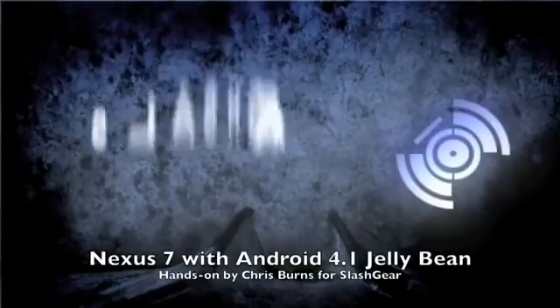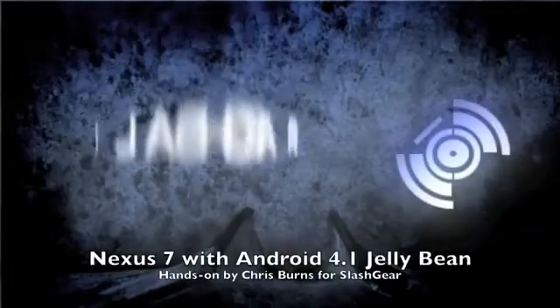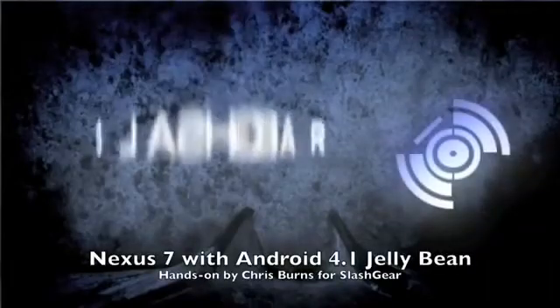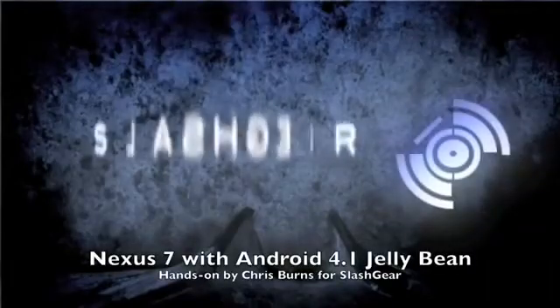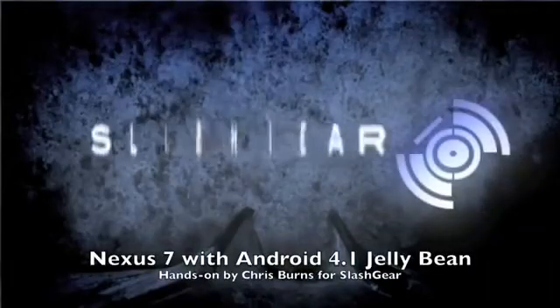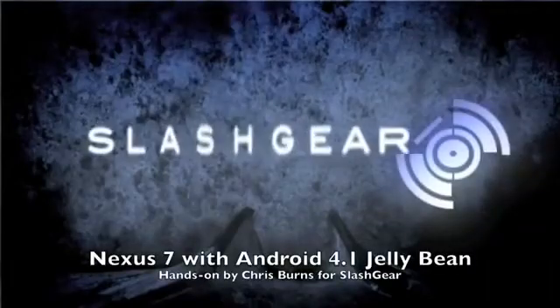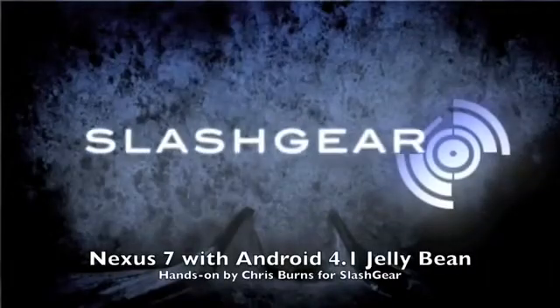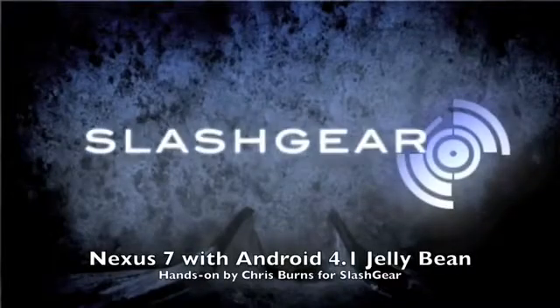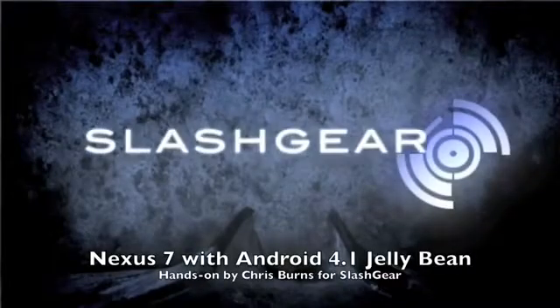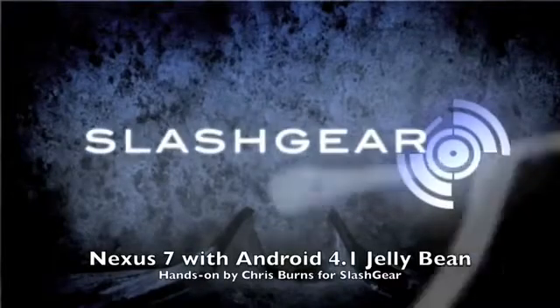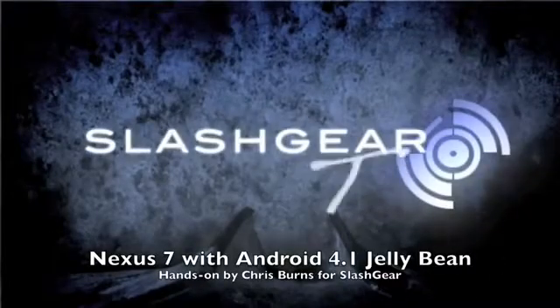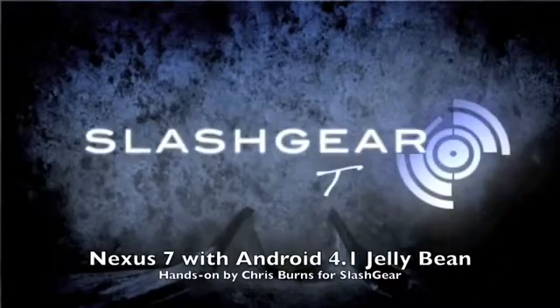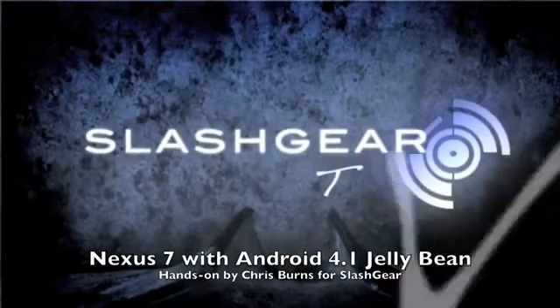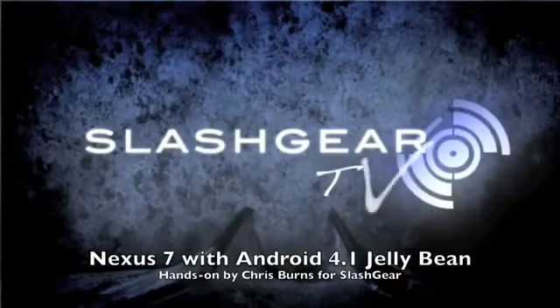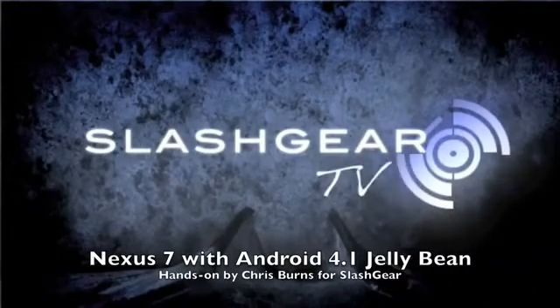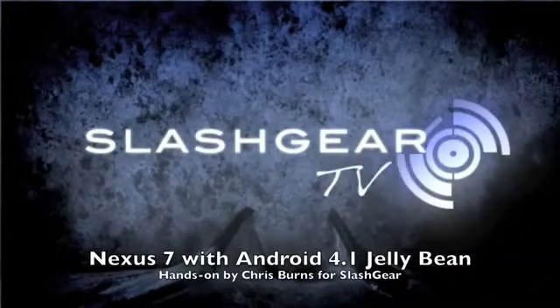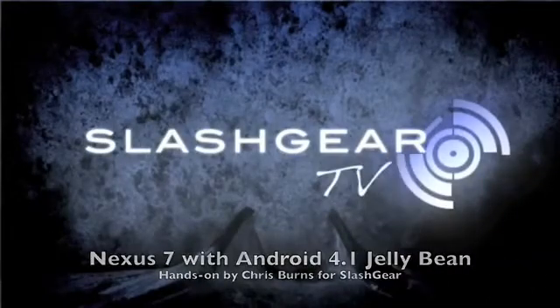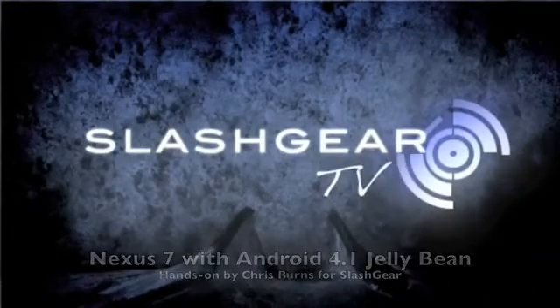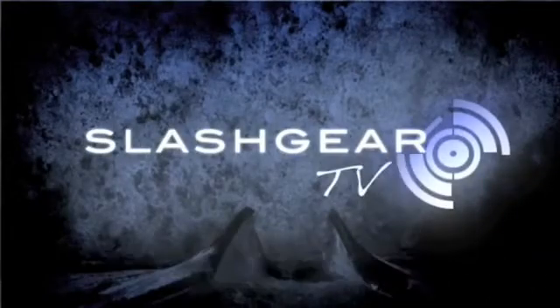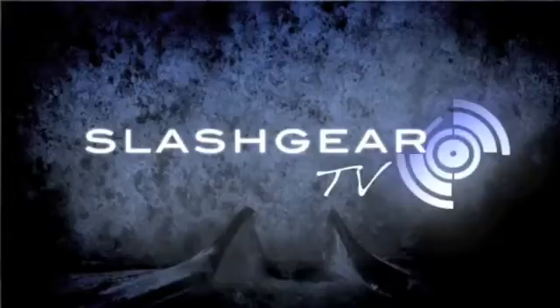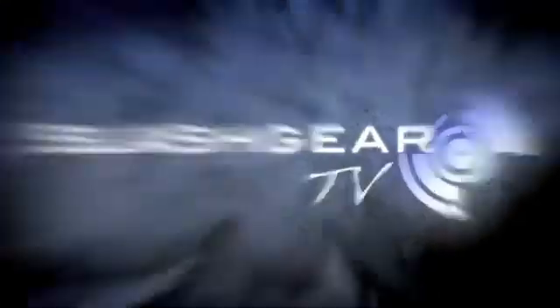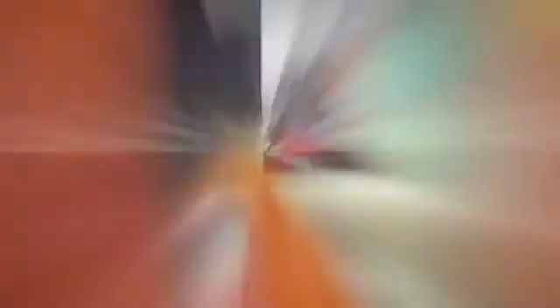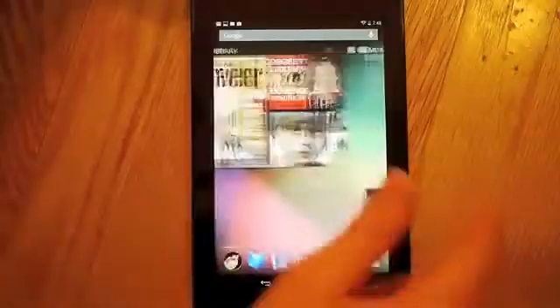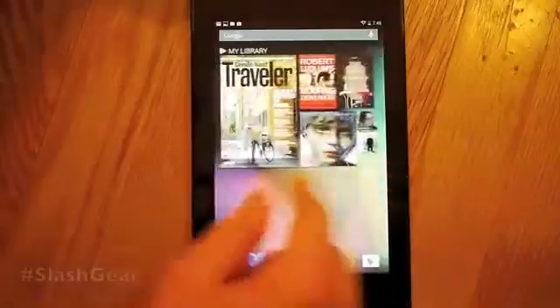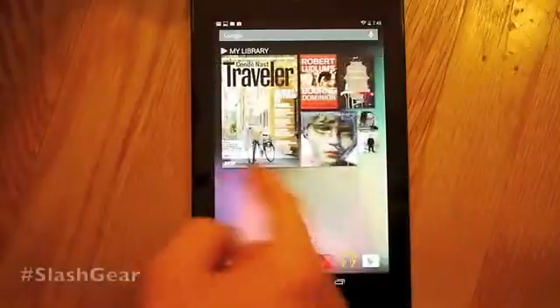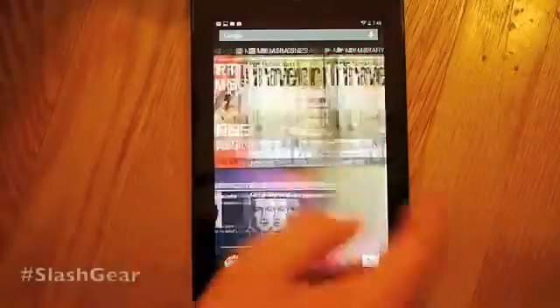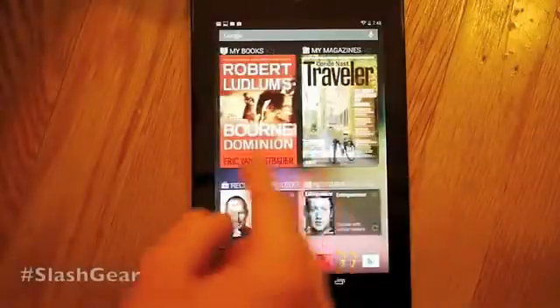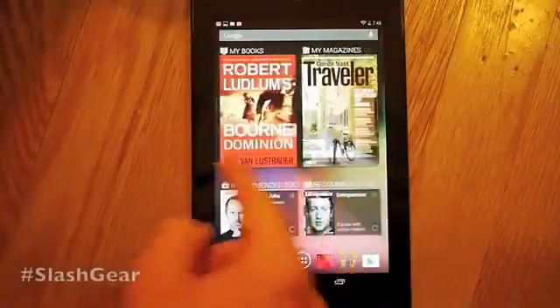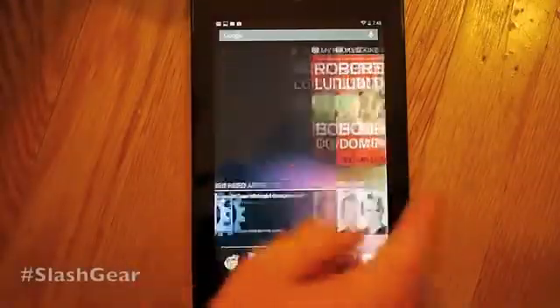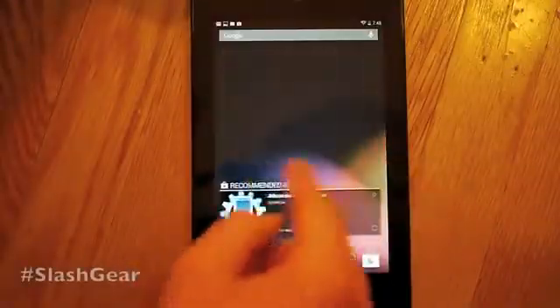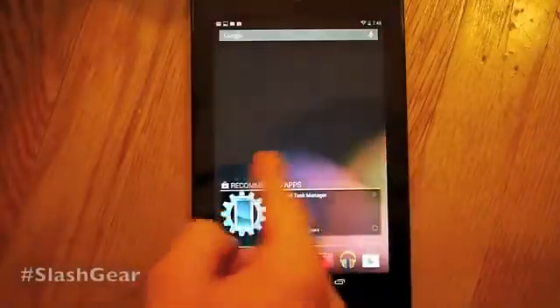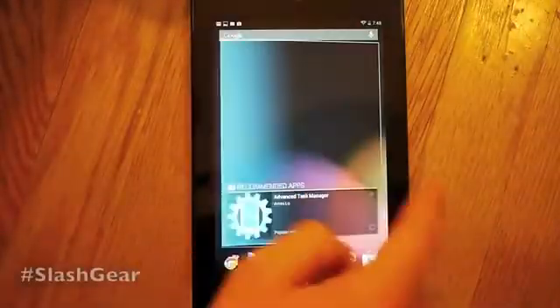Hello, this is Chris Burns from SlashGear. Today we're taking a look at the Nexus 7. This is a Google product and it is made by Asus.